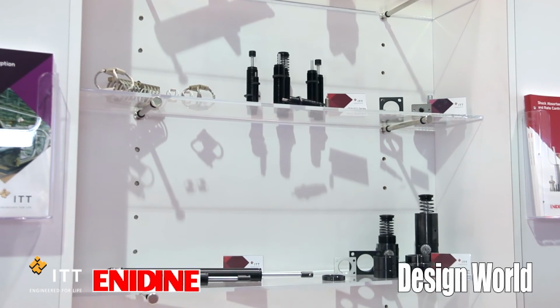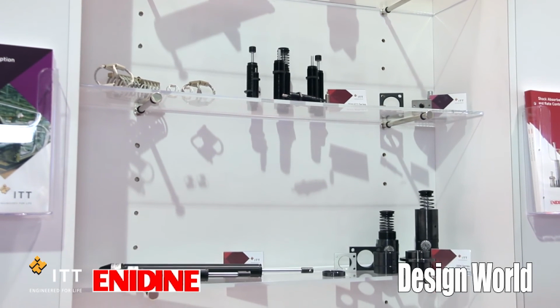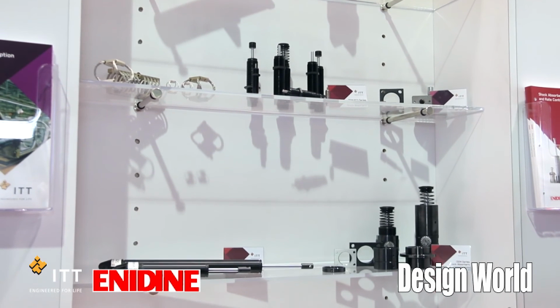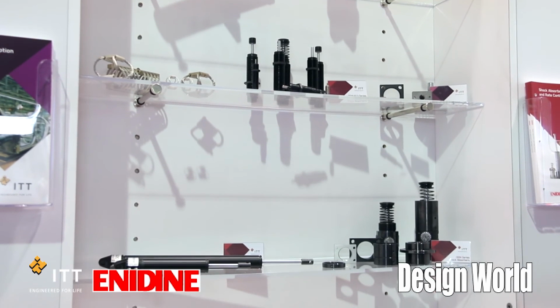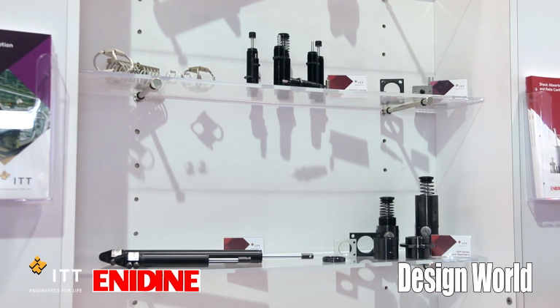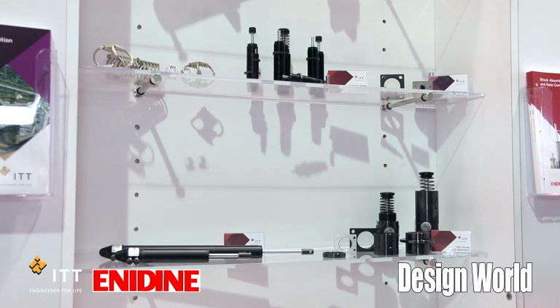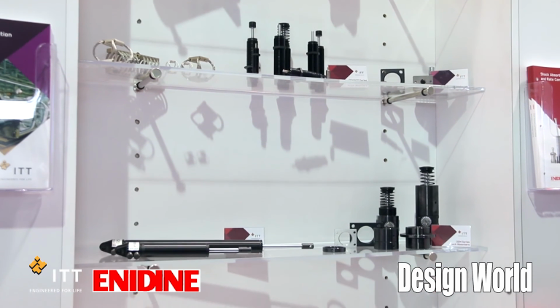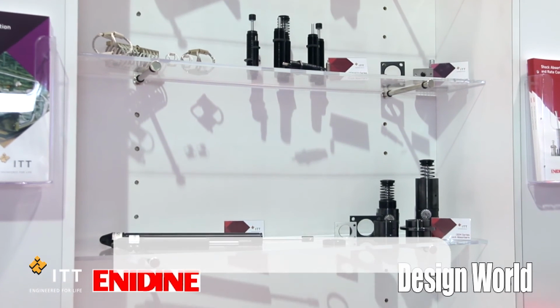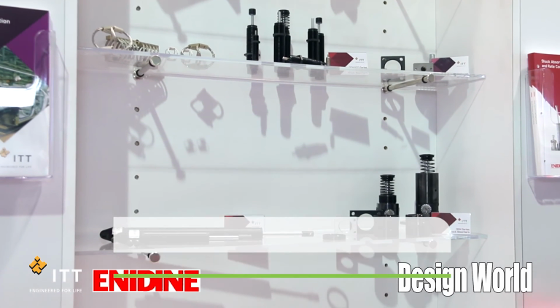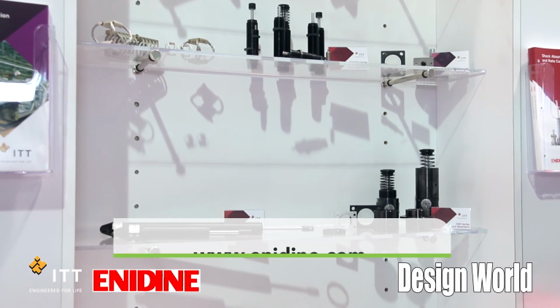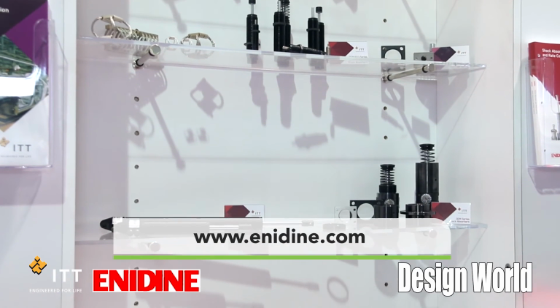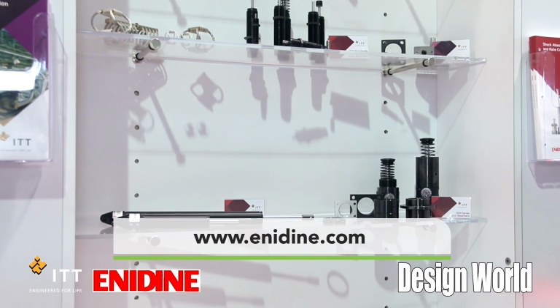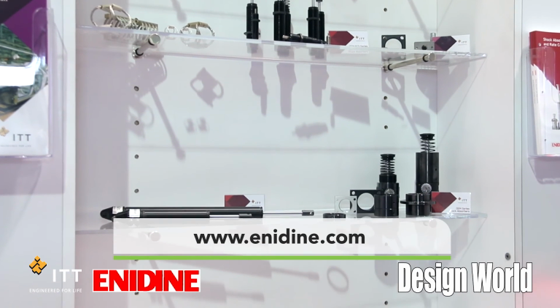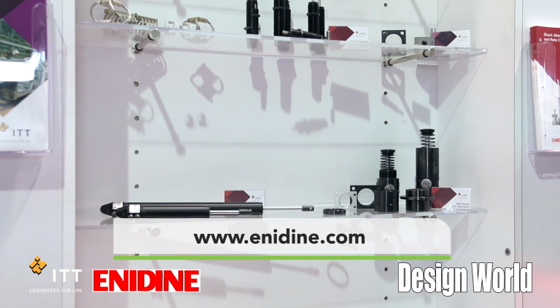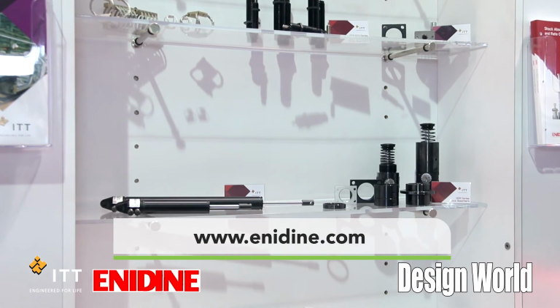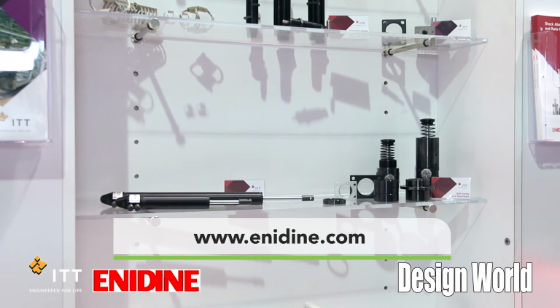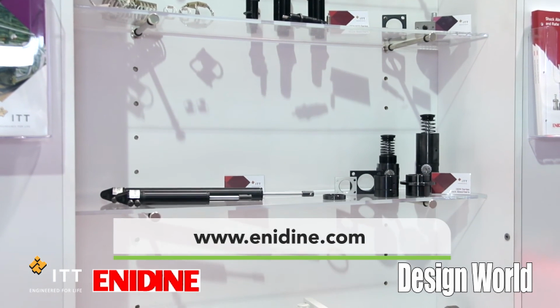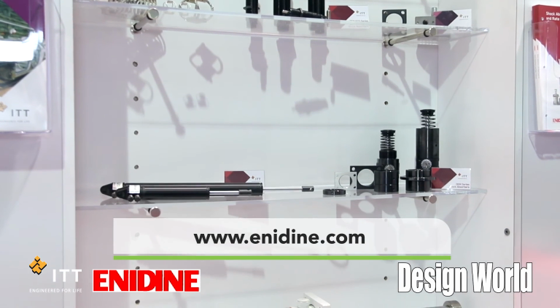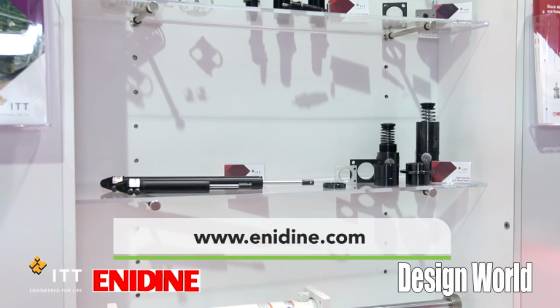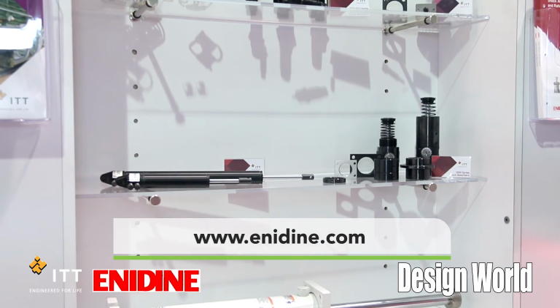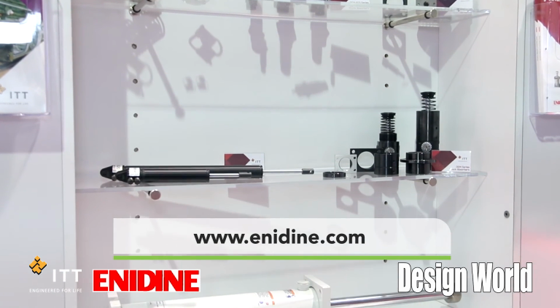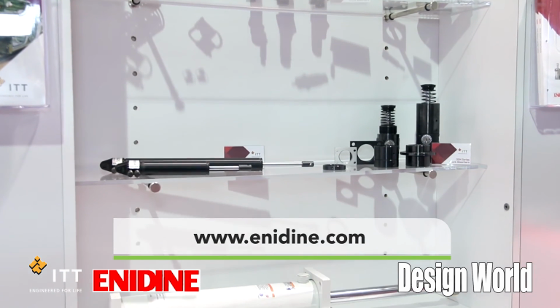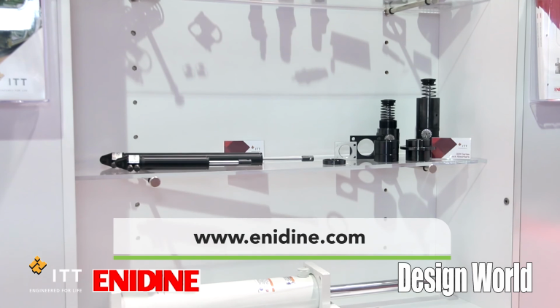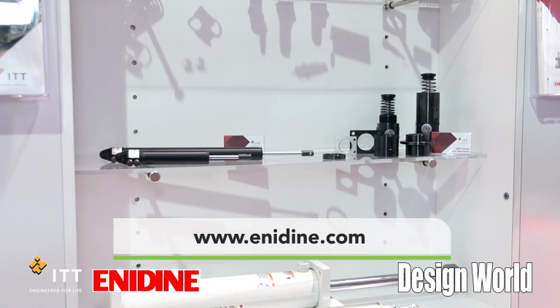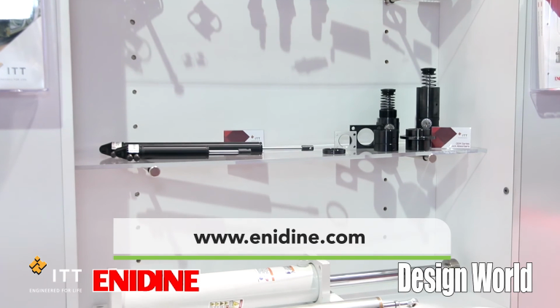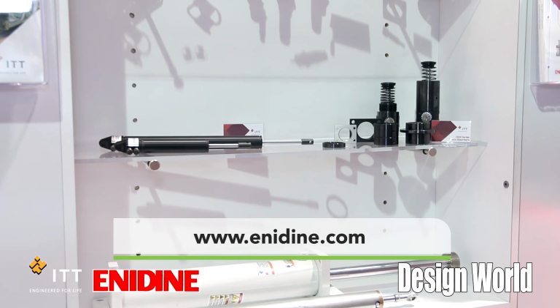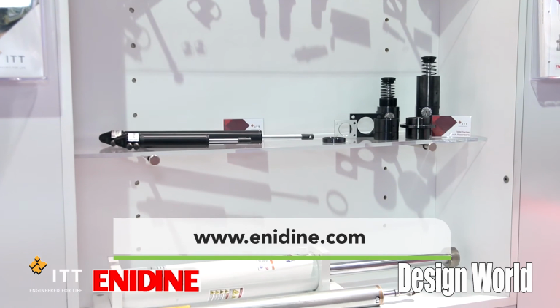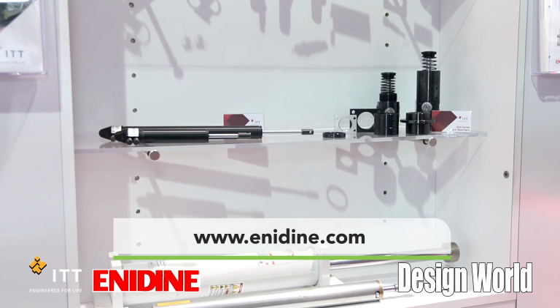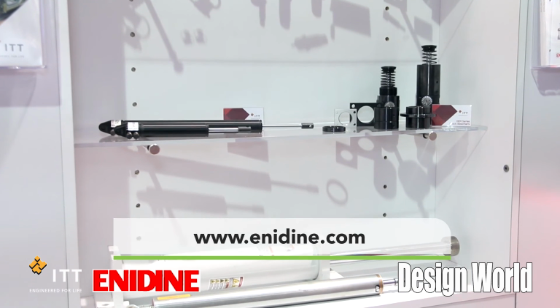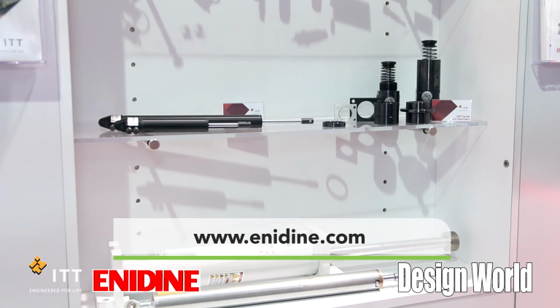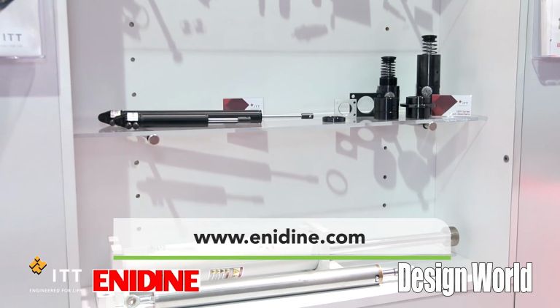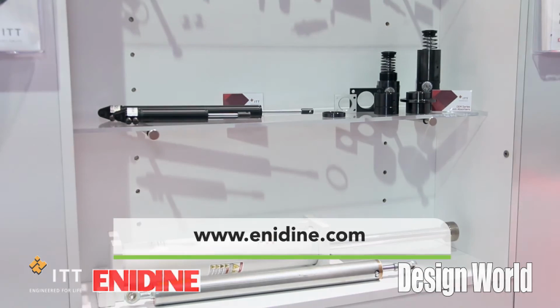If you'd like more information on this new educational tool, visit our website at Enodyte.com. Thank you for watching.